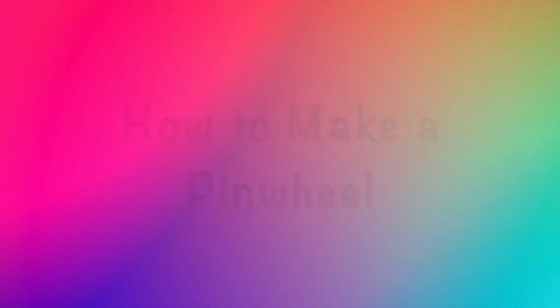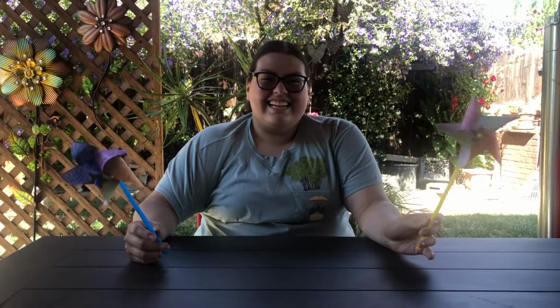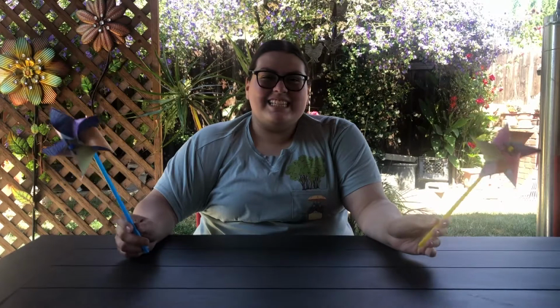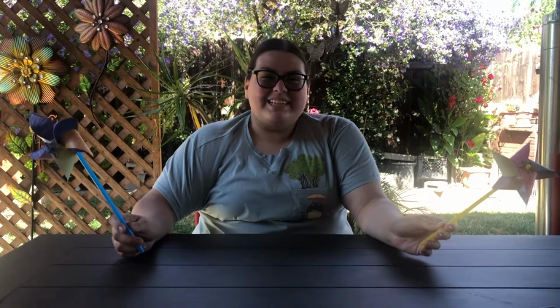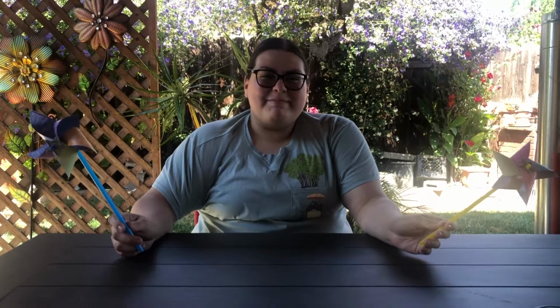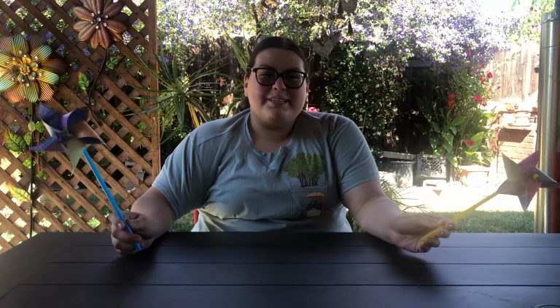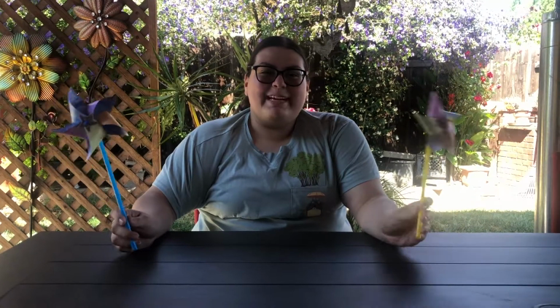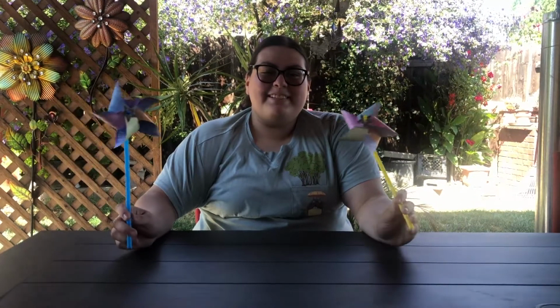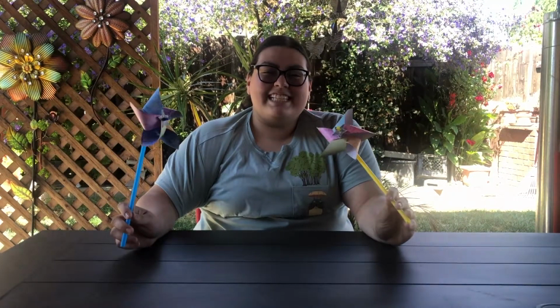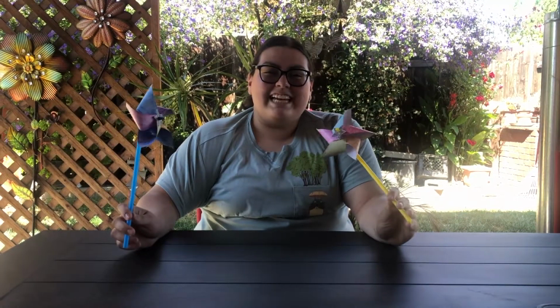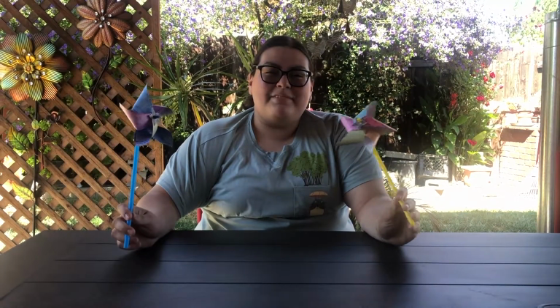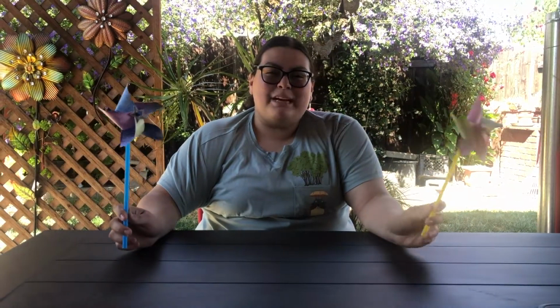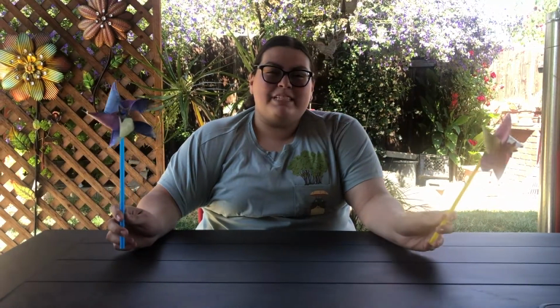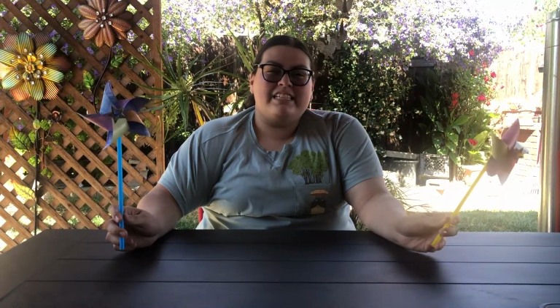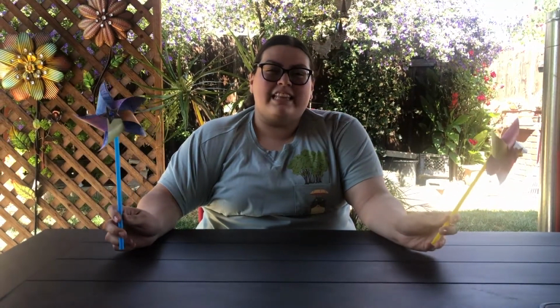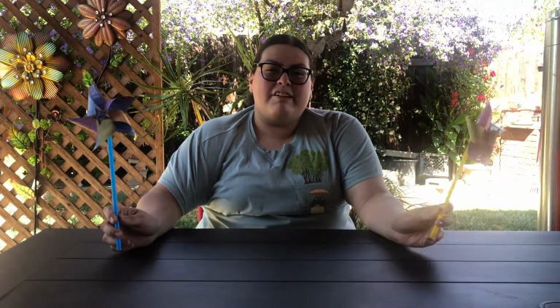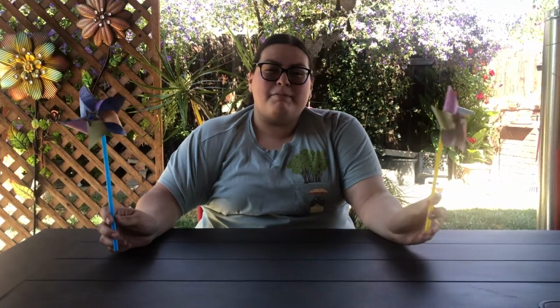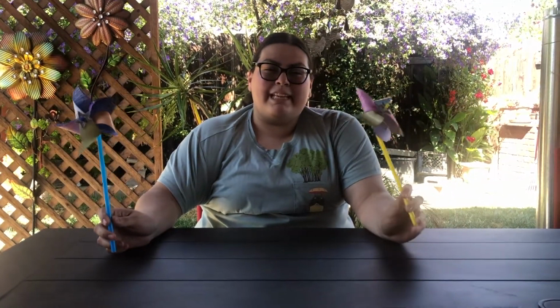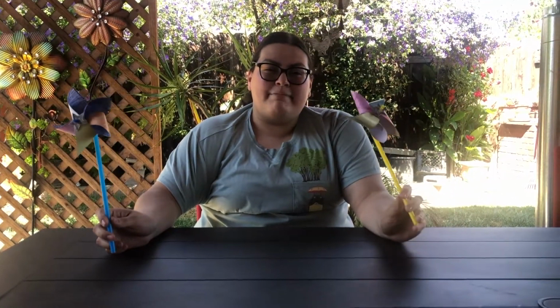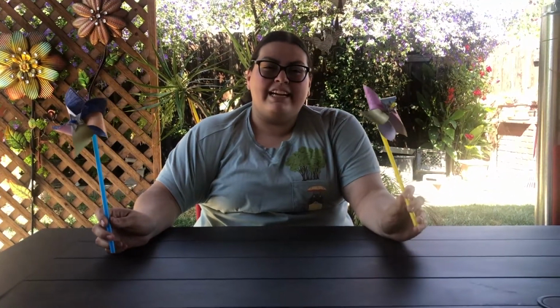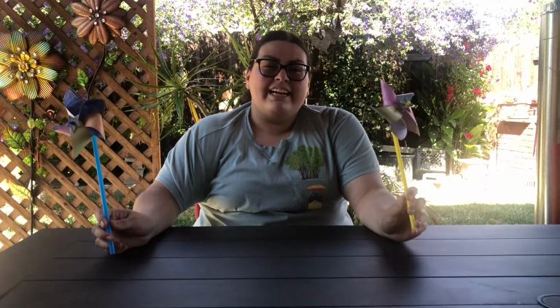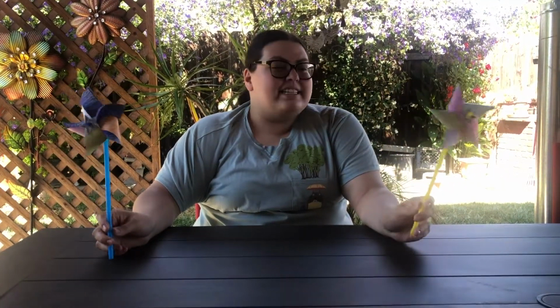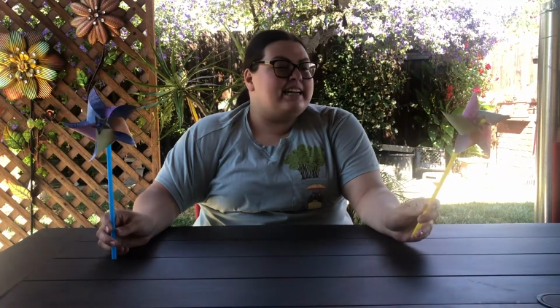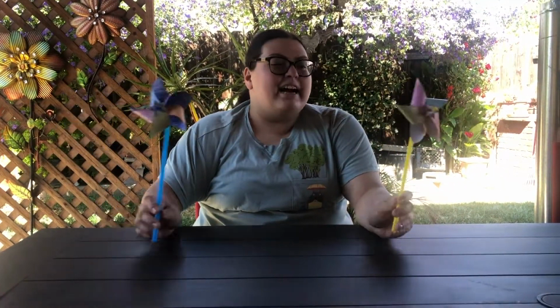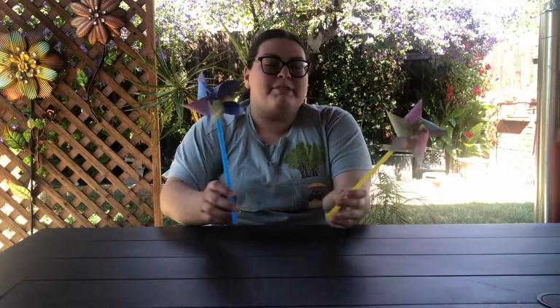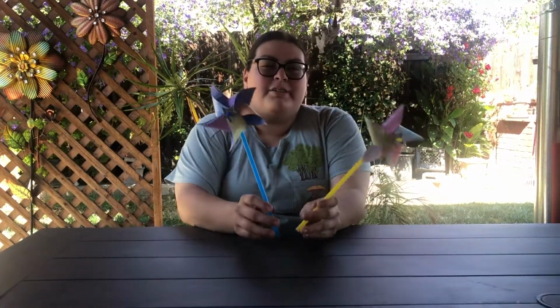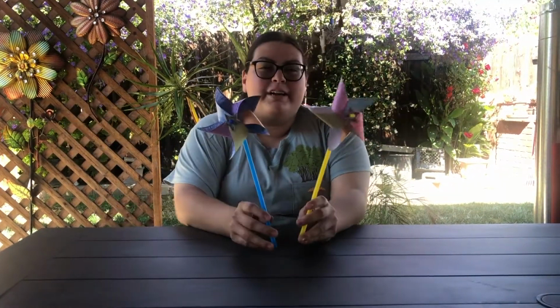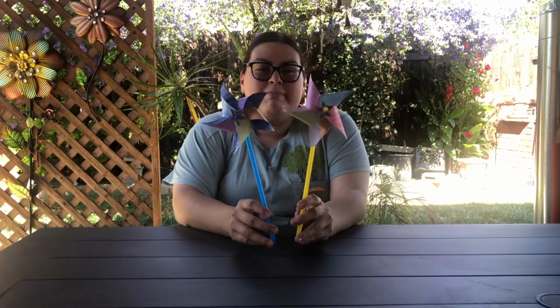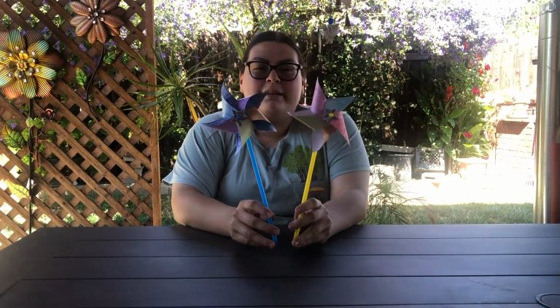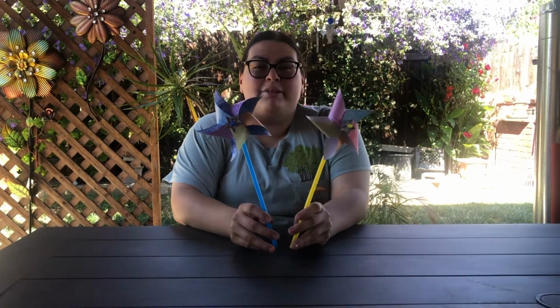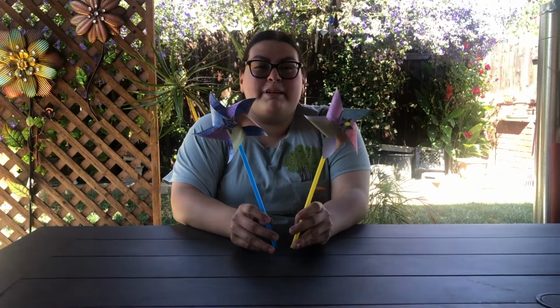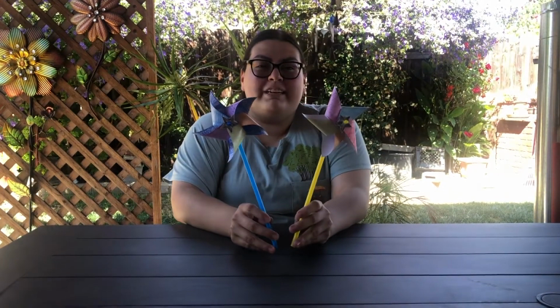Hey summer campers, my name is Lissette. I'm a library assistant at the Hayward Public Library and today I'm going to be showing you how to make your own pinwheel.